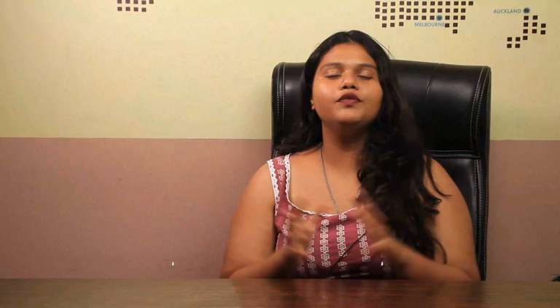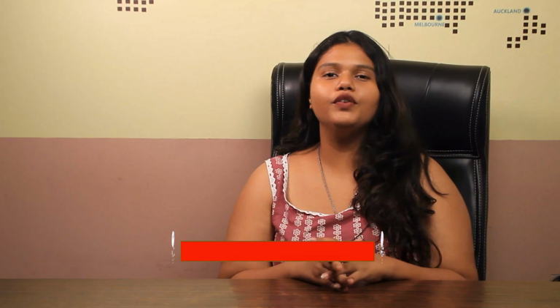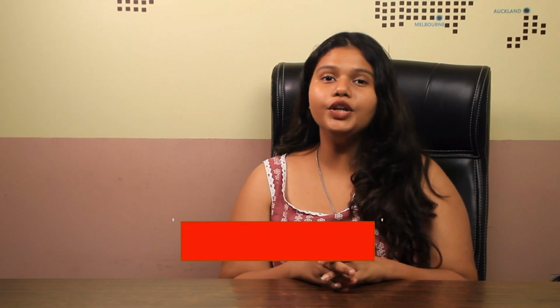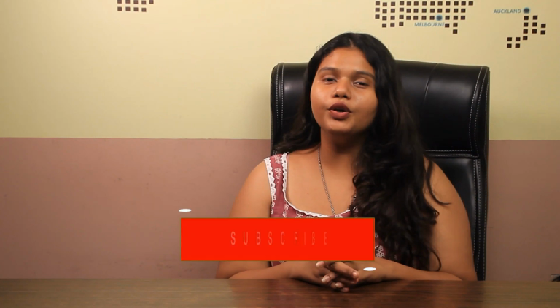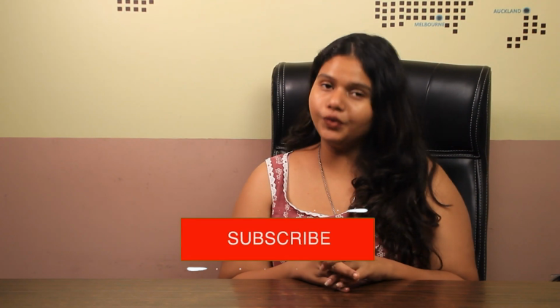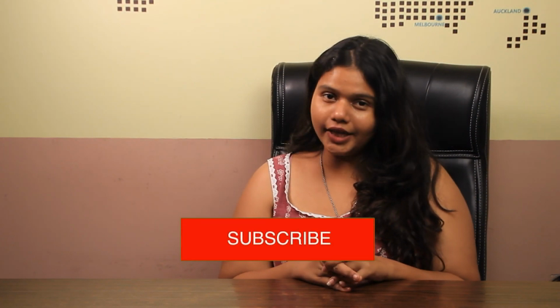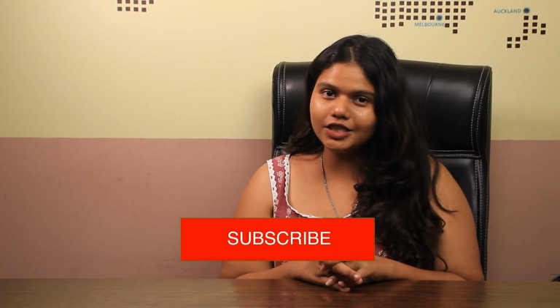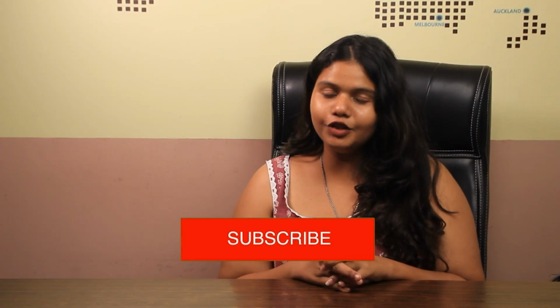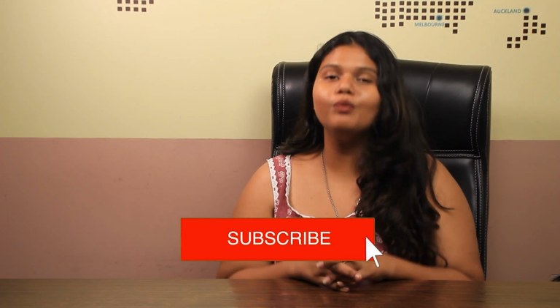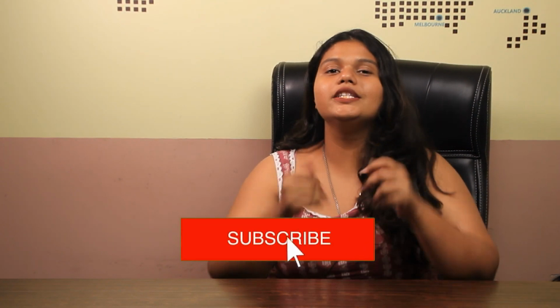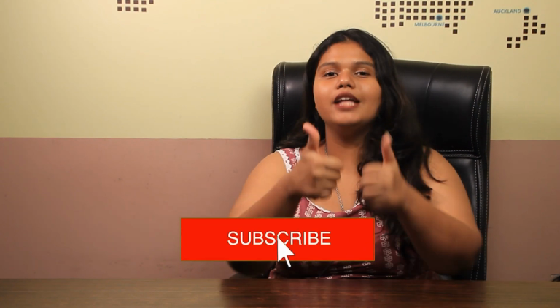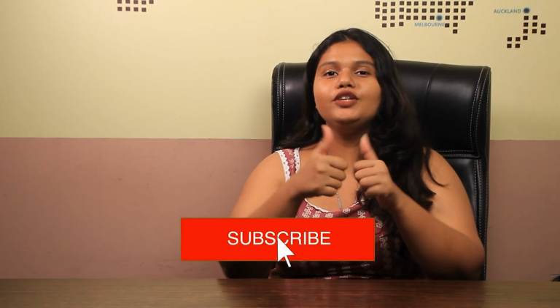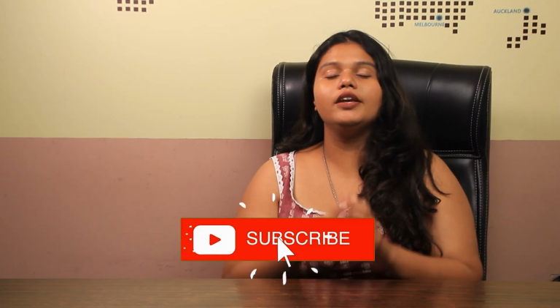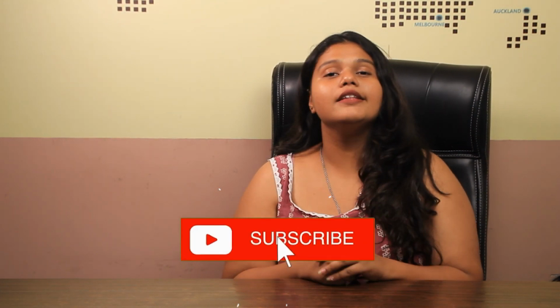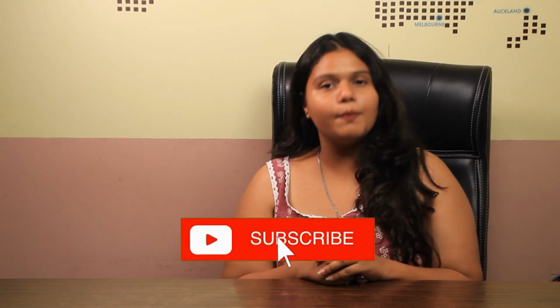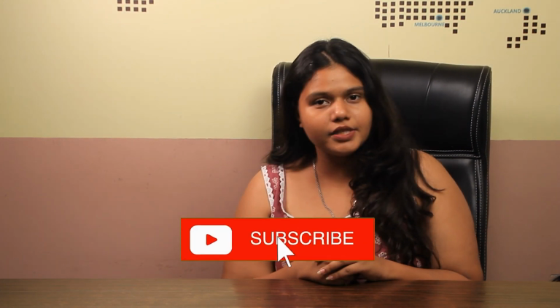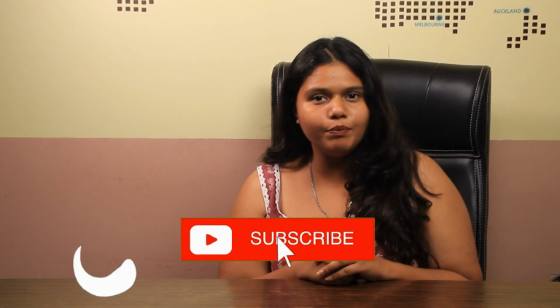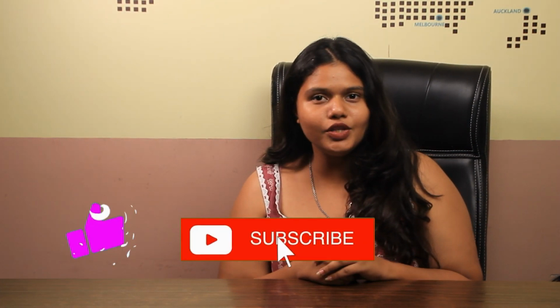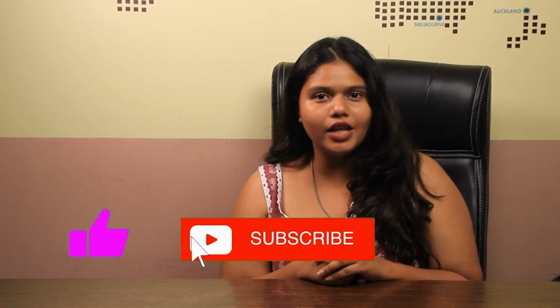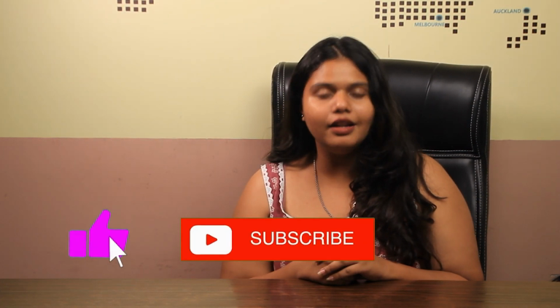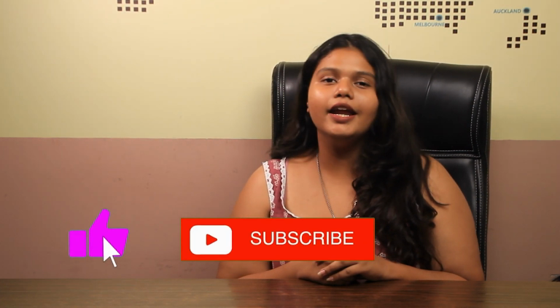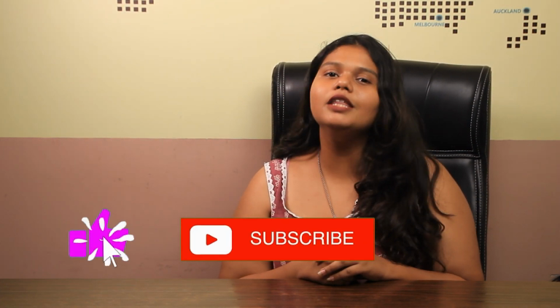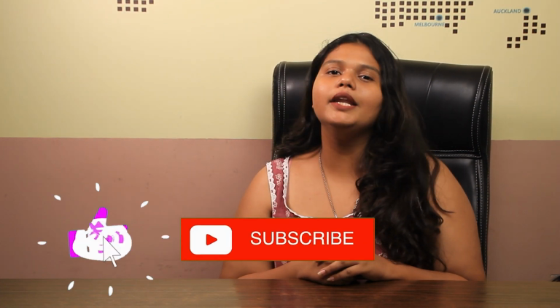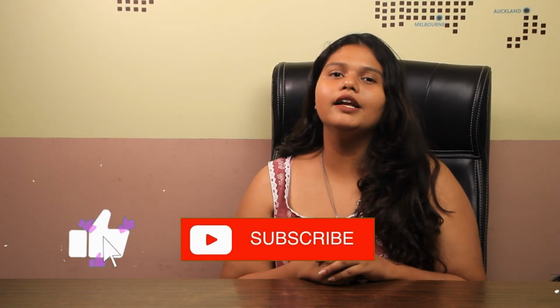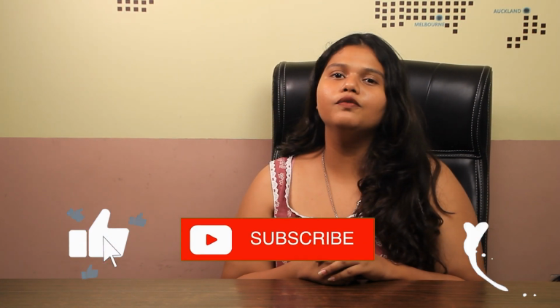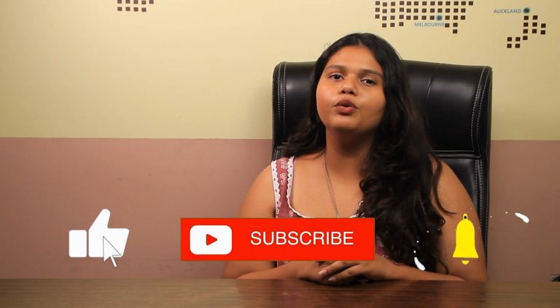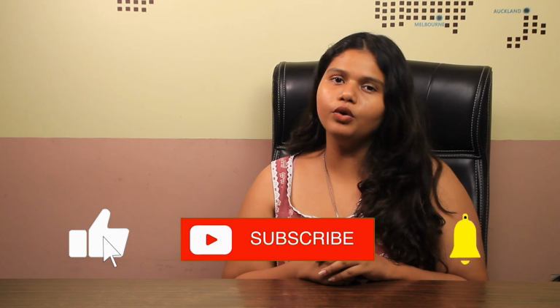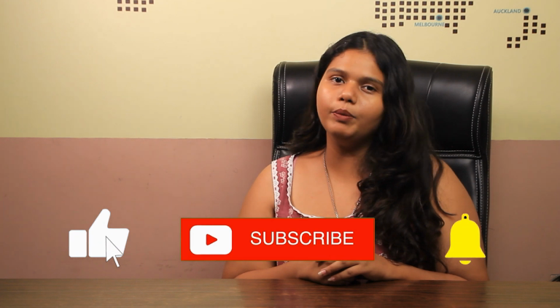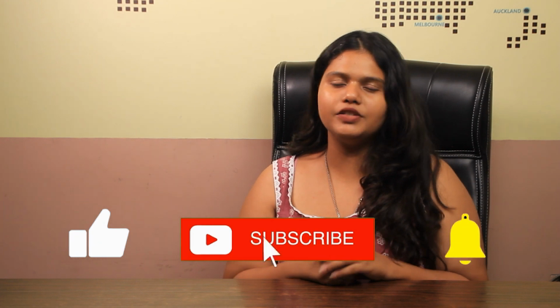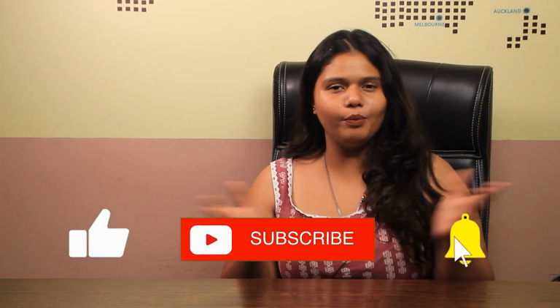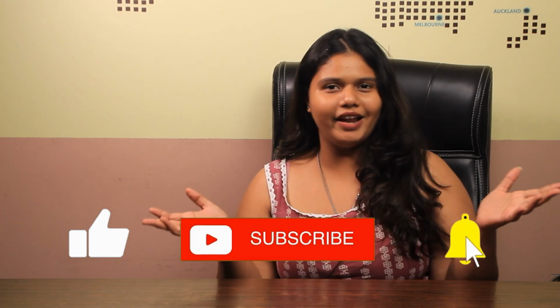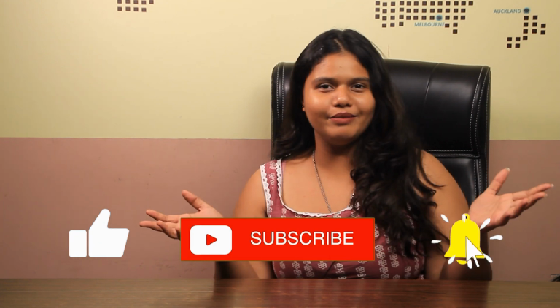So that was it for the video. If you liked this video, please like, share, and subscribe to our channel. Hit the bell icon for more updates from Gradrim.